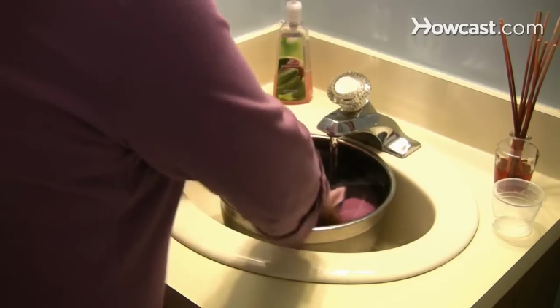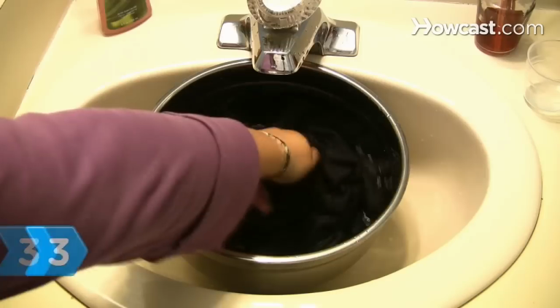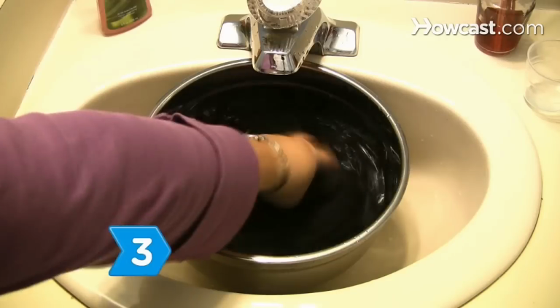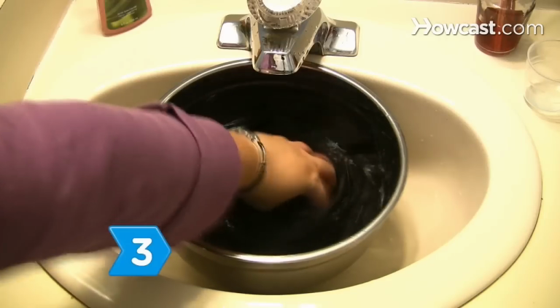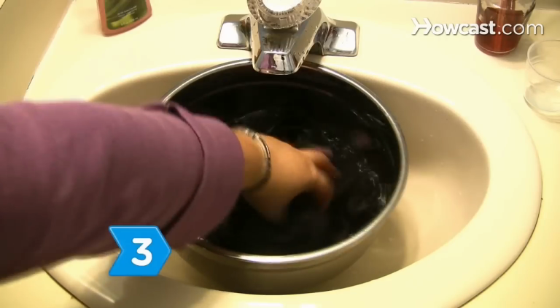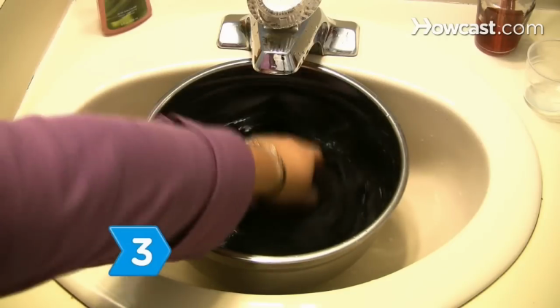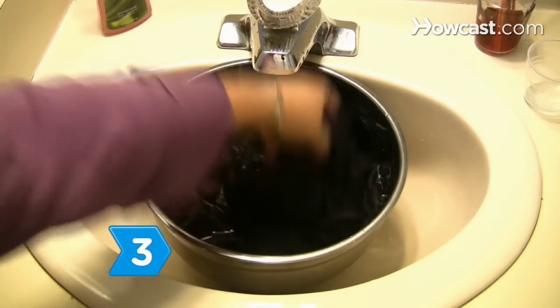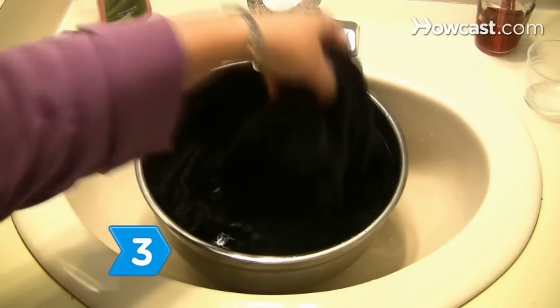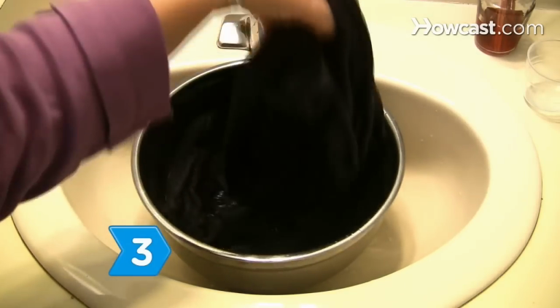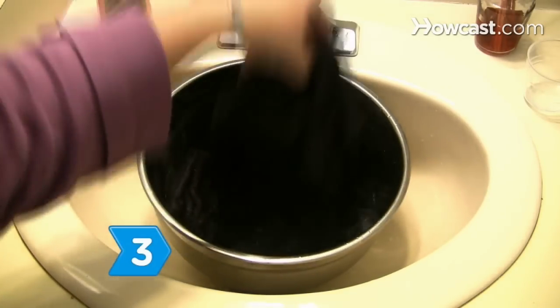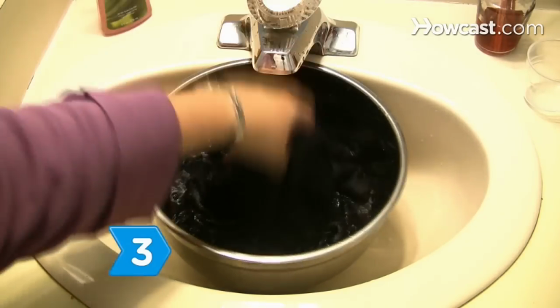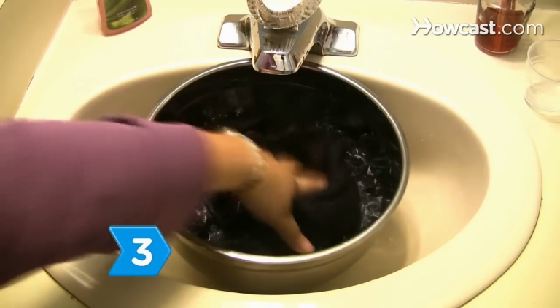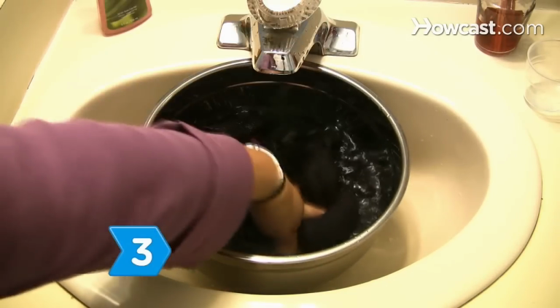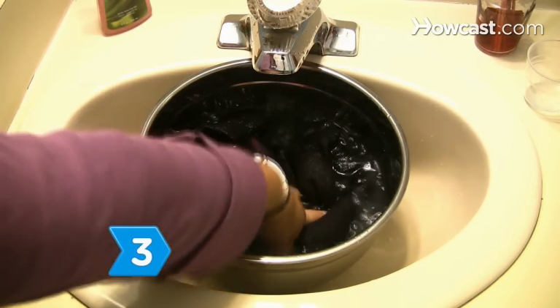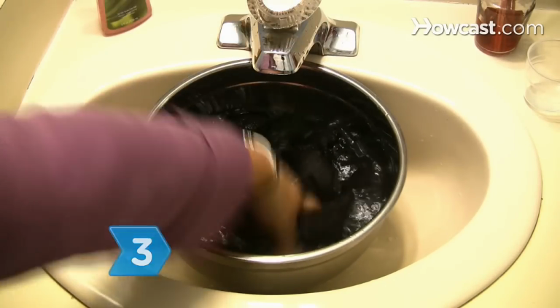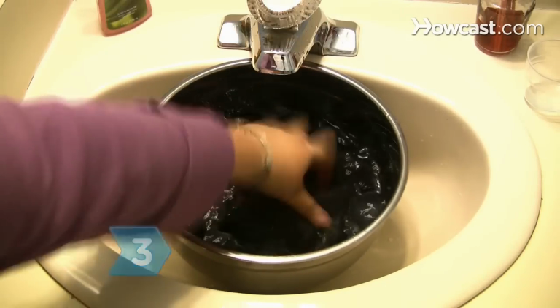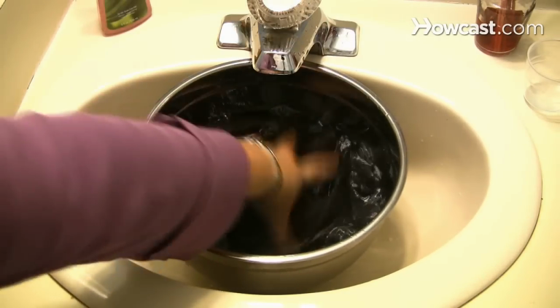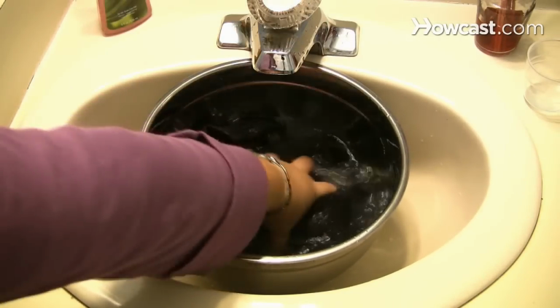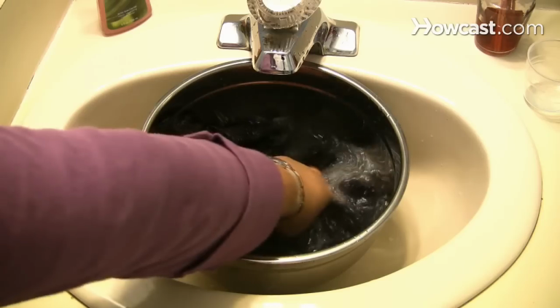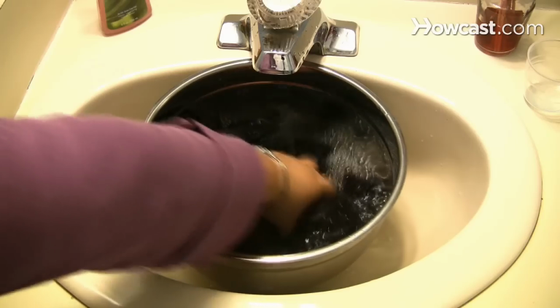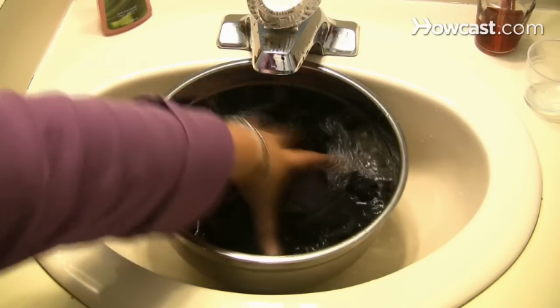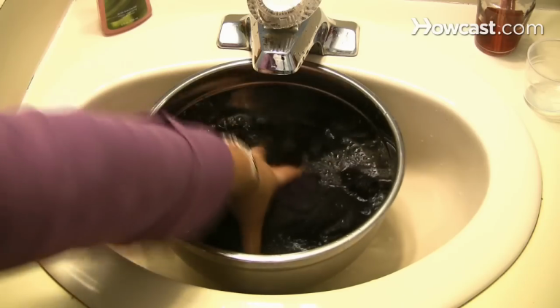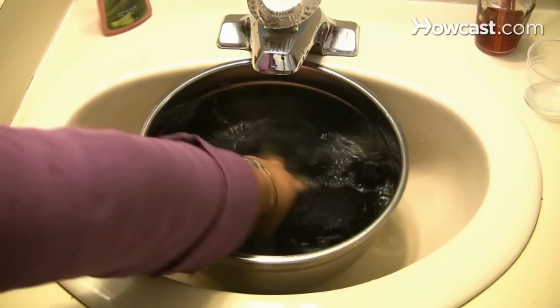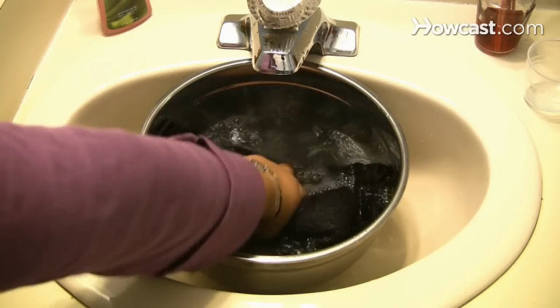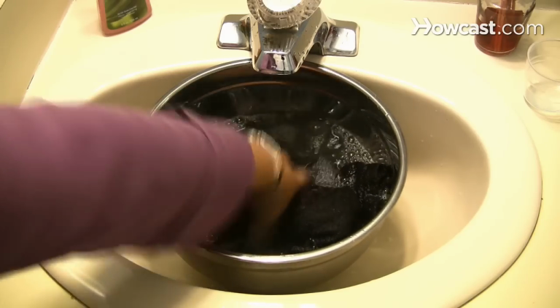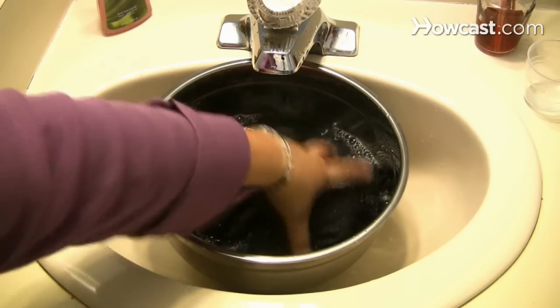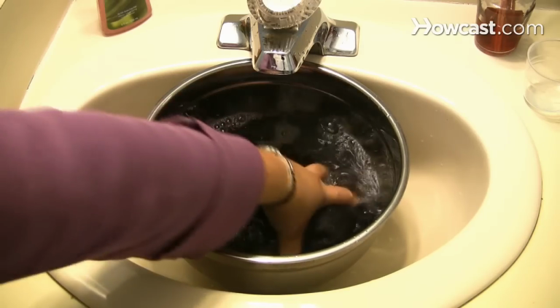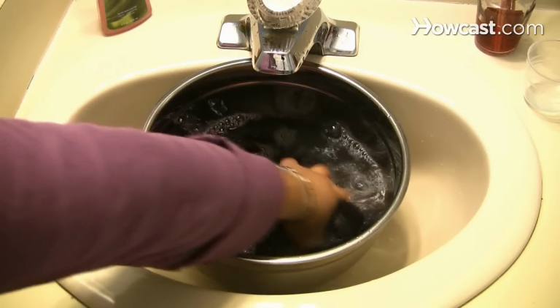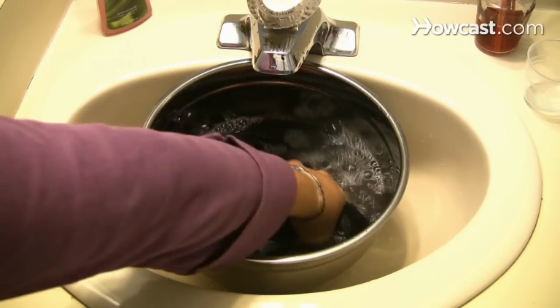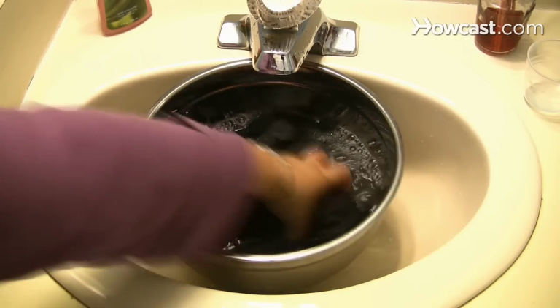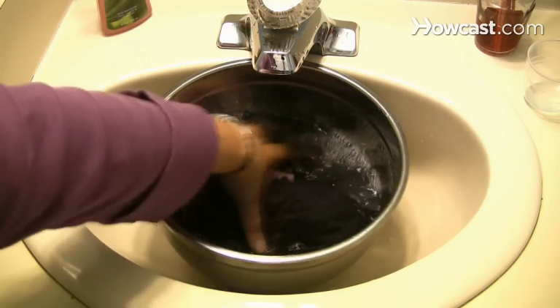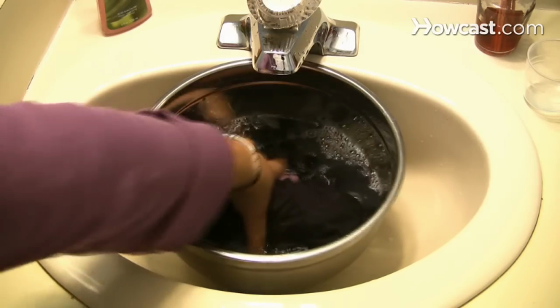Step 3. Agitate the water with your hands for a few minutes, and then let the items soak for an hour and a half.